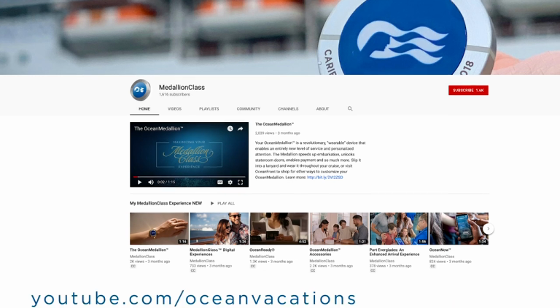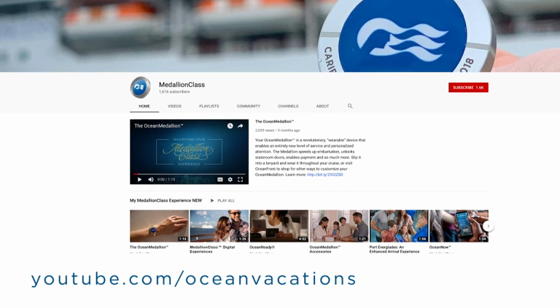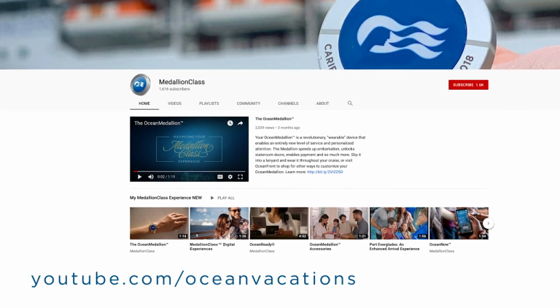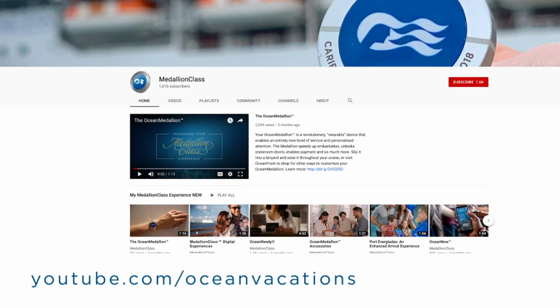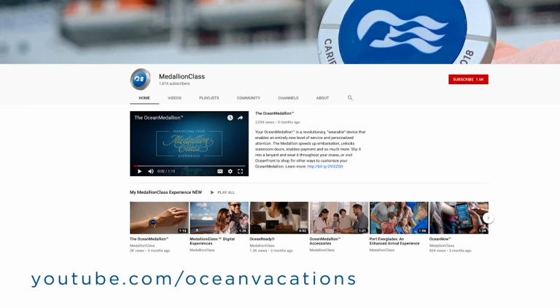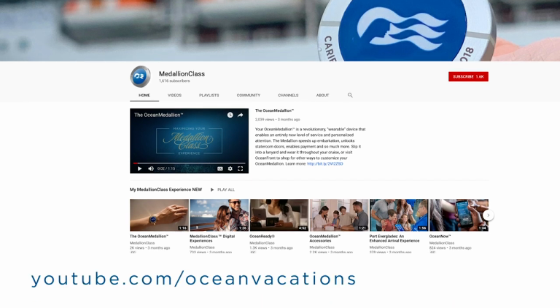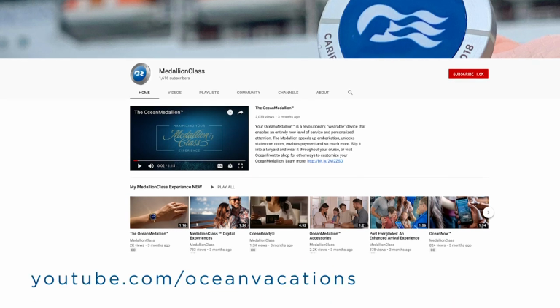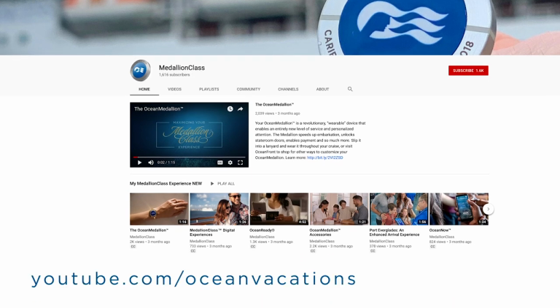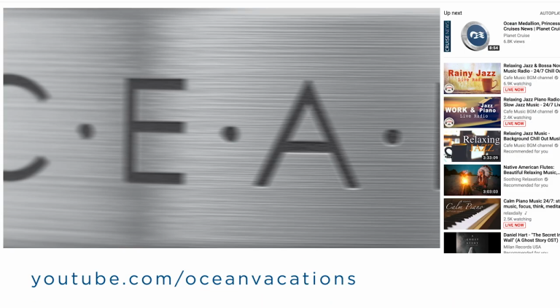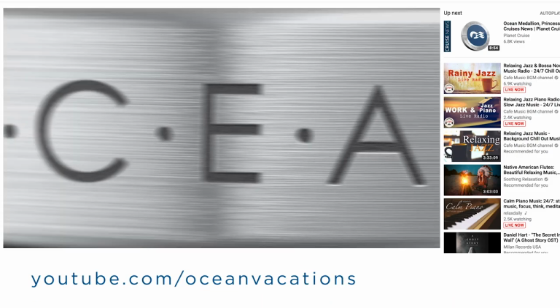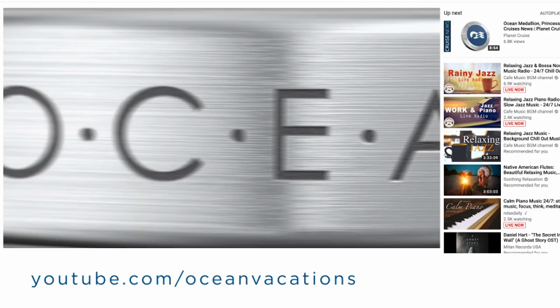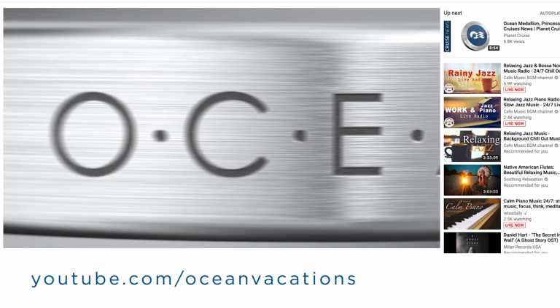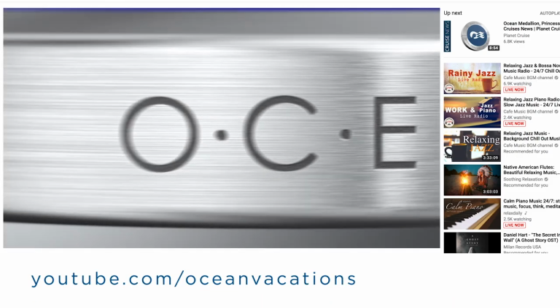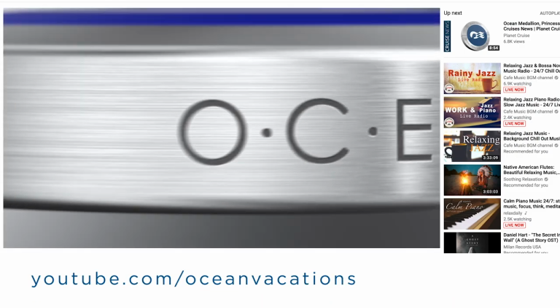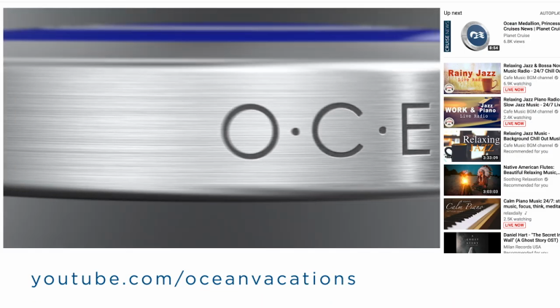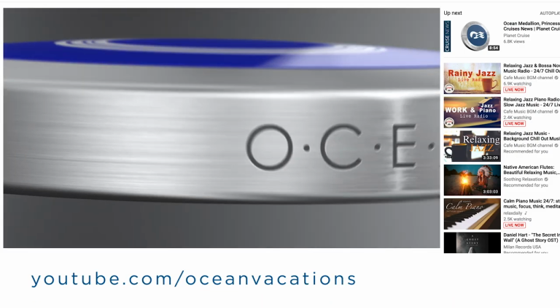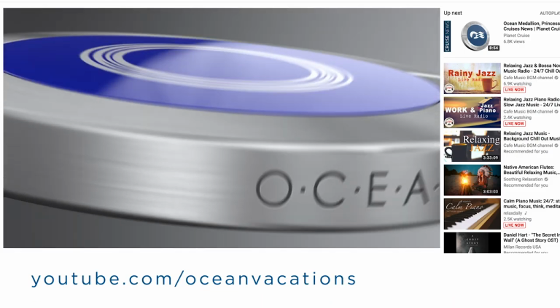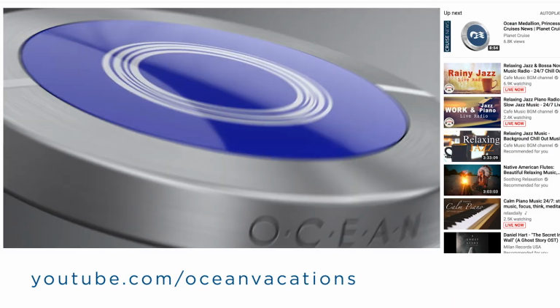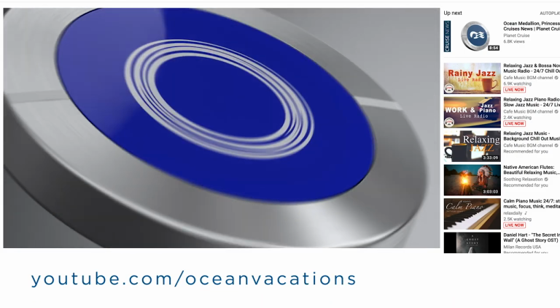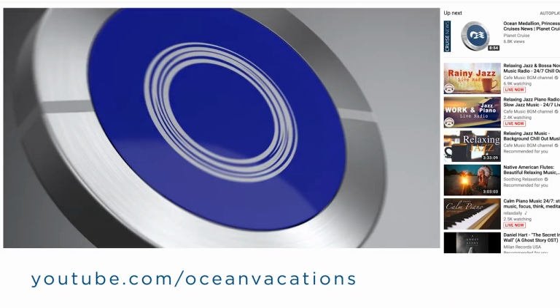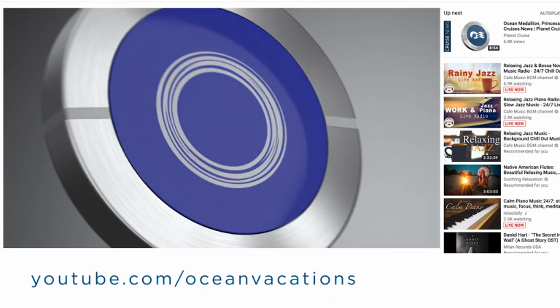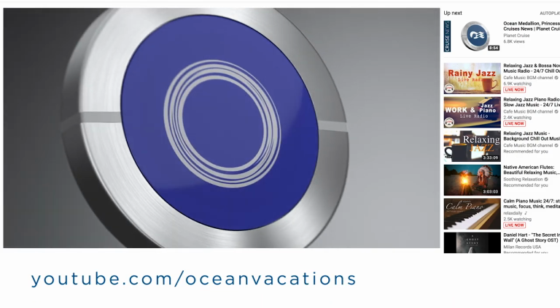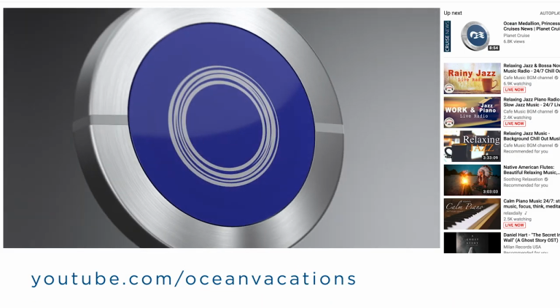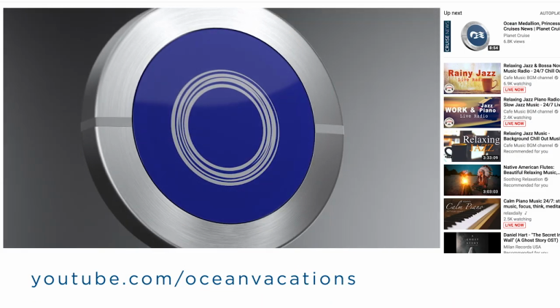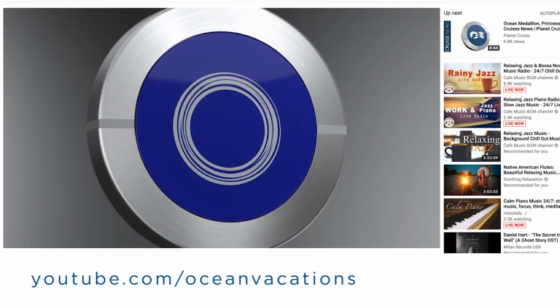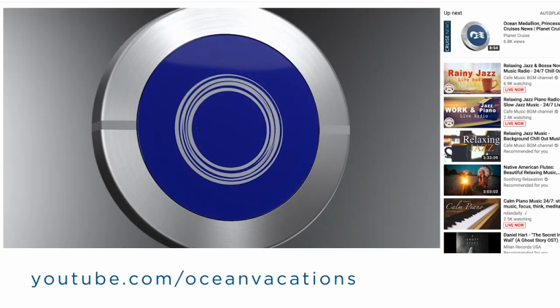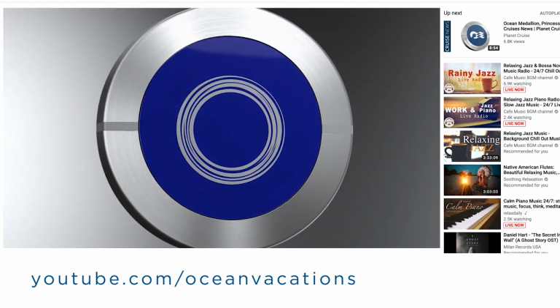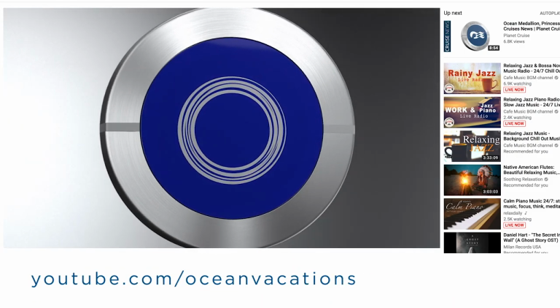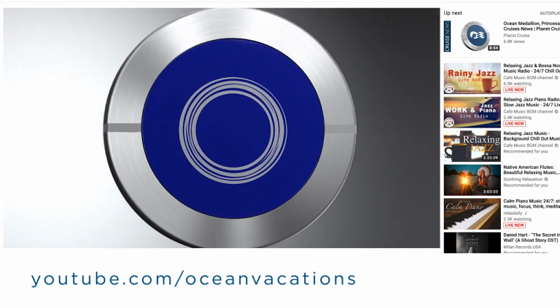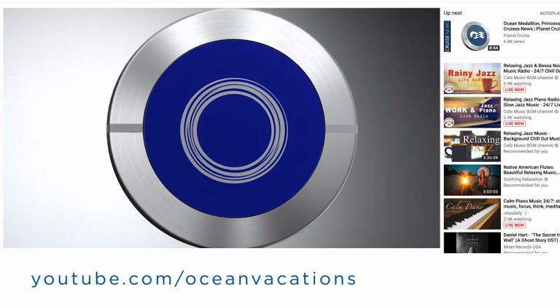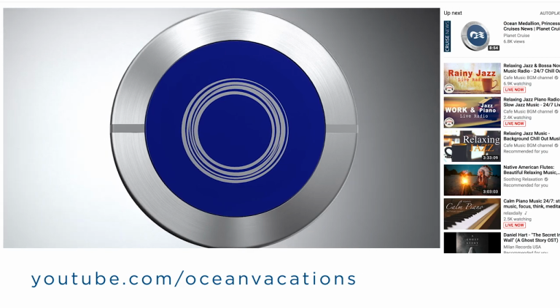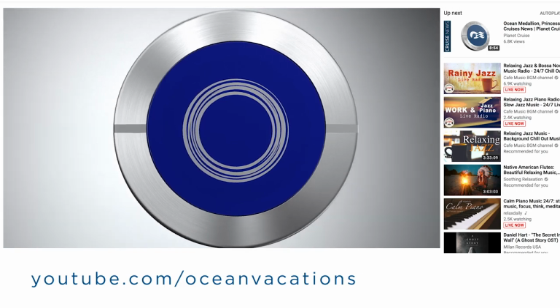Be sure to visit the Medallion Class YouTube channel for more tips on the Medallion Class Experience.